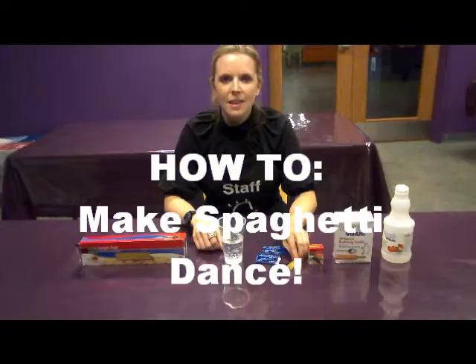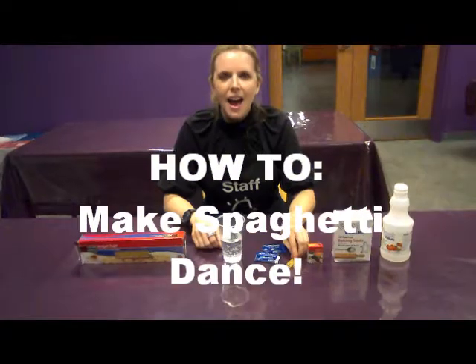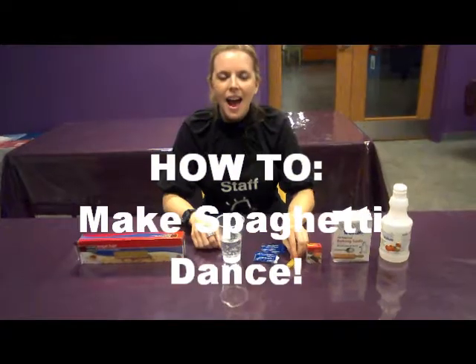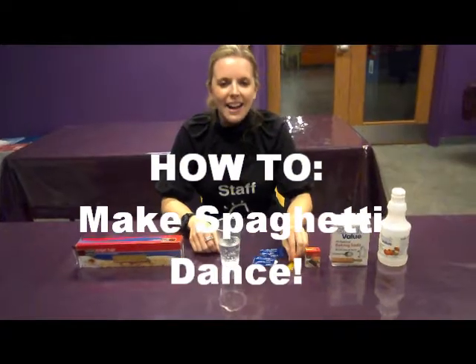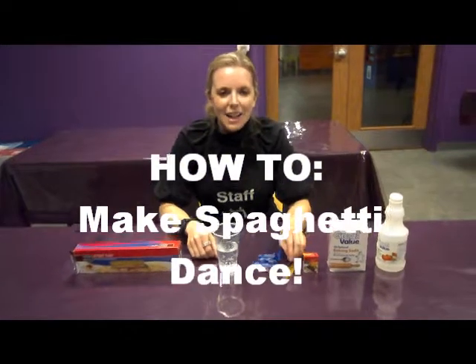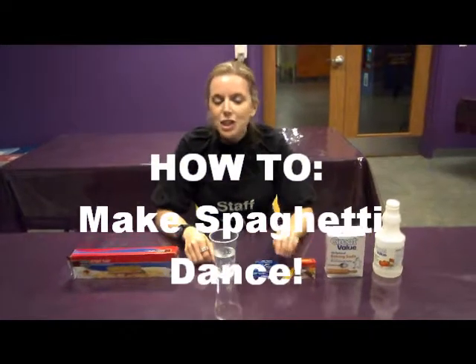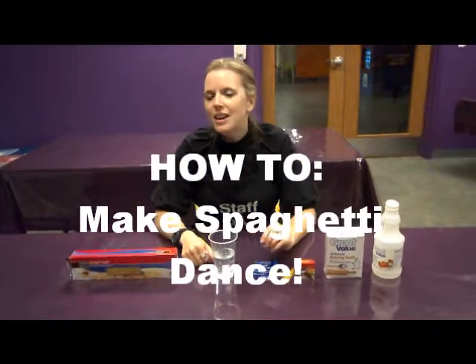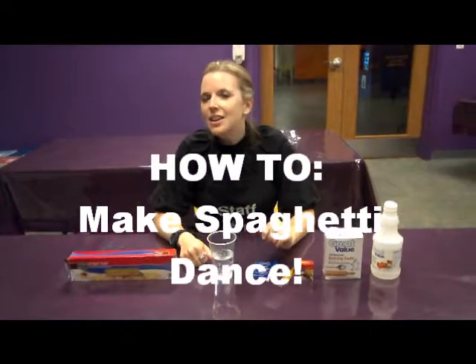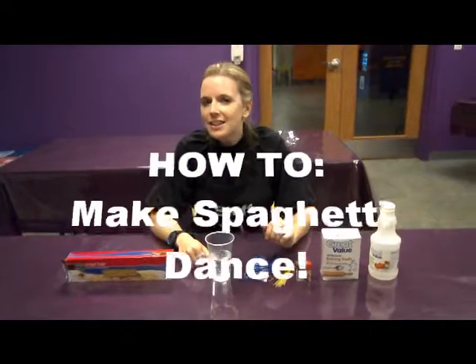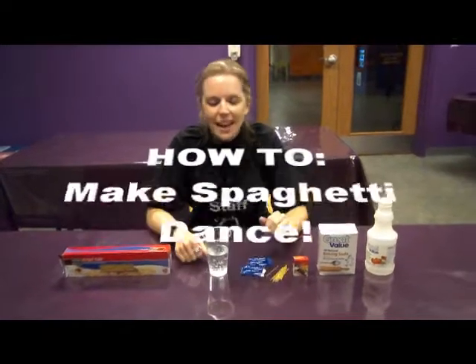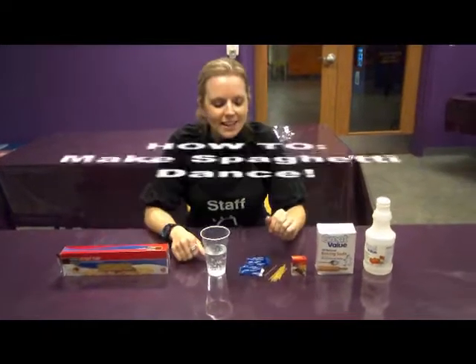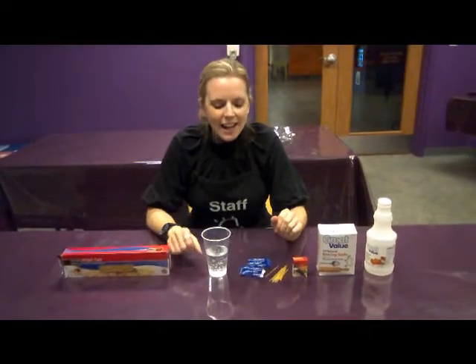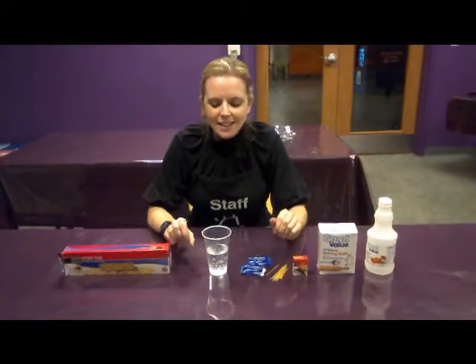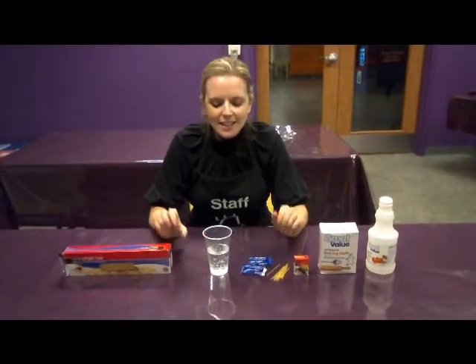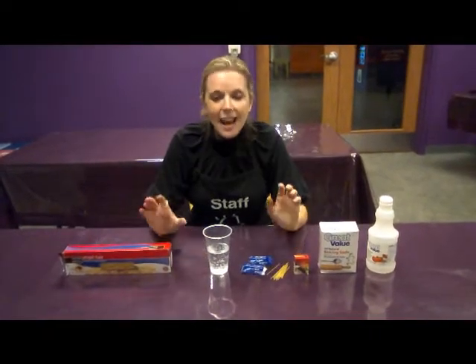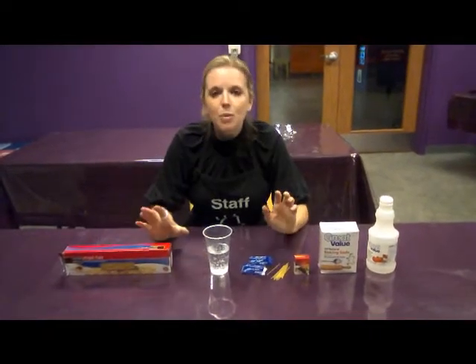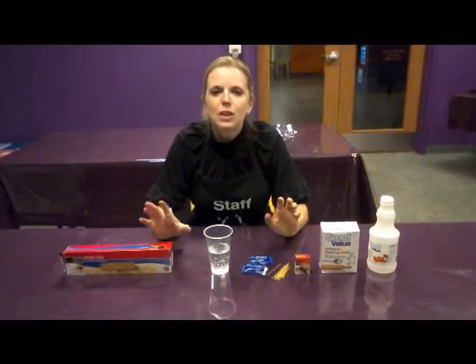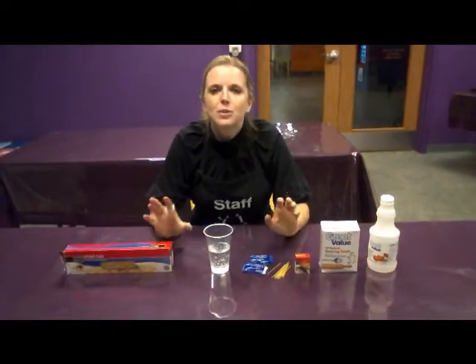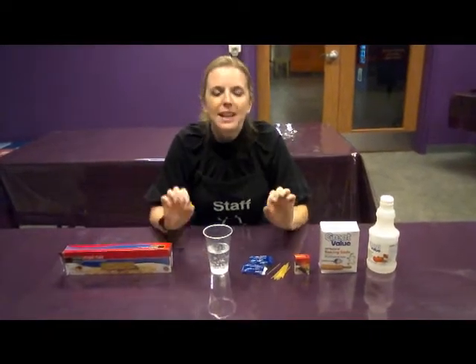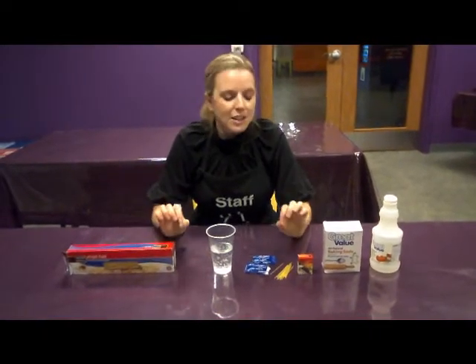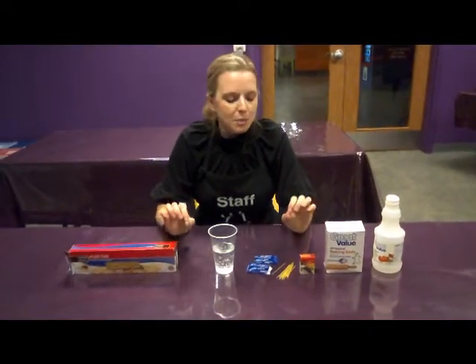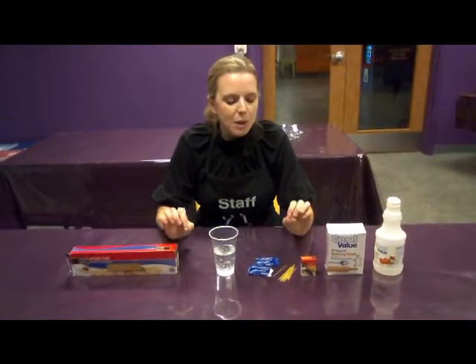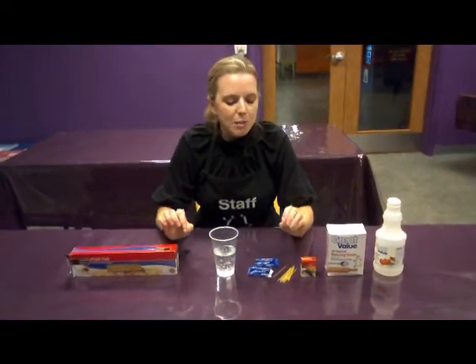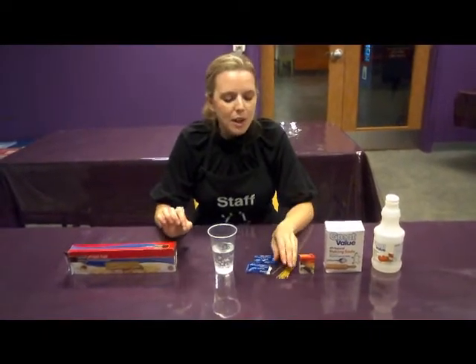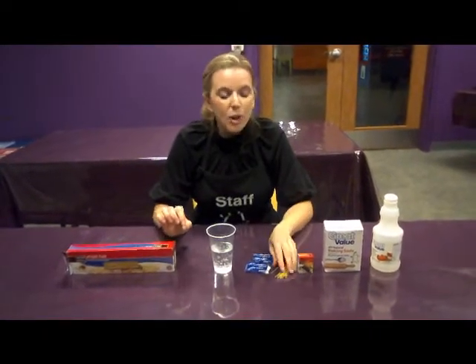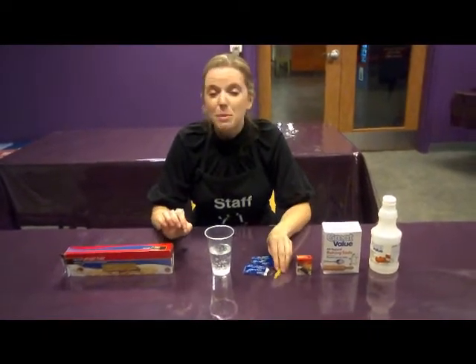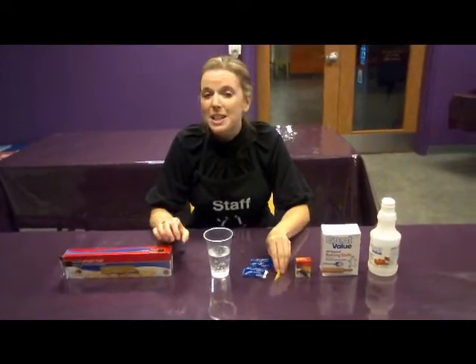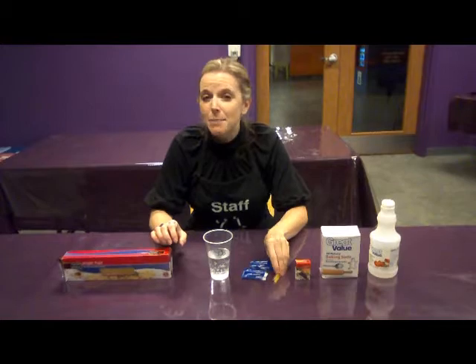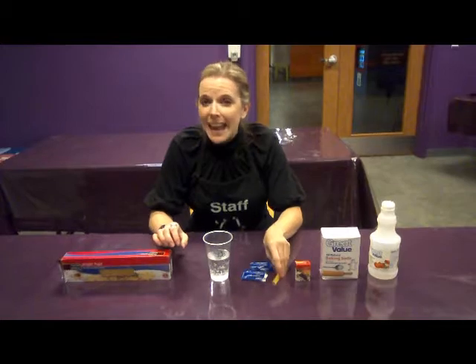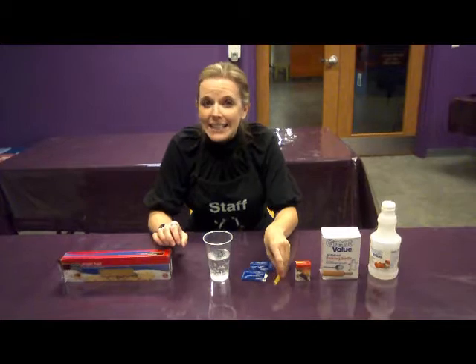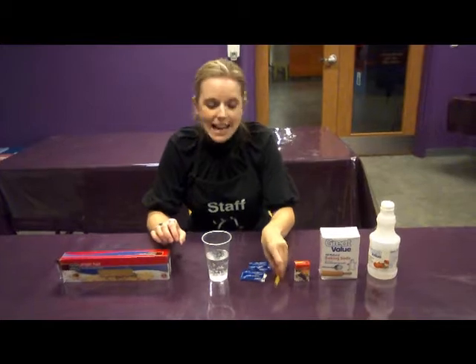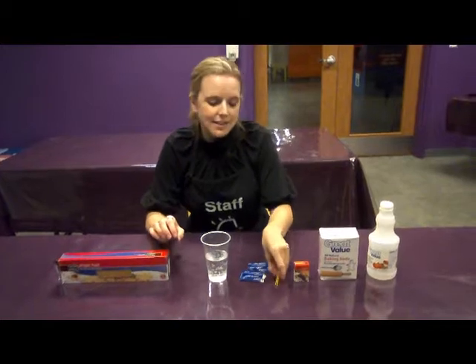Hi guys, Sherry here at SciTech, and today we are doing an experiment and we're going to make spaghetti dance.